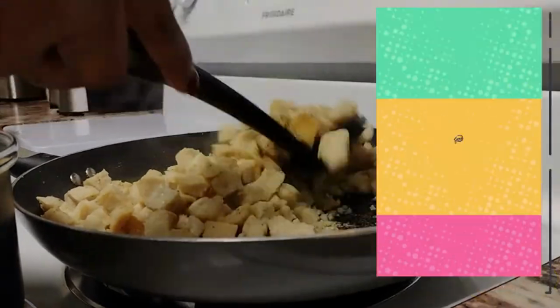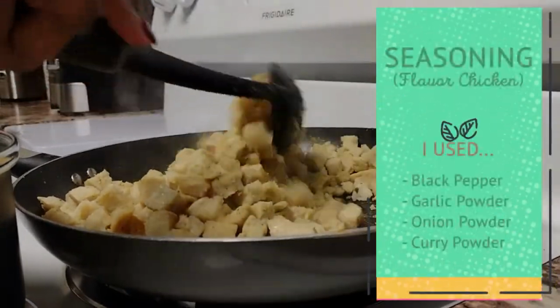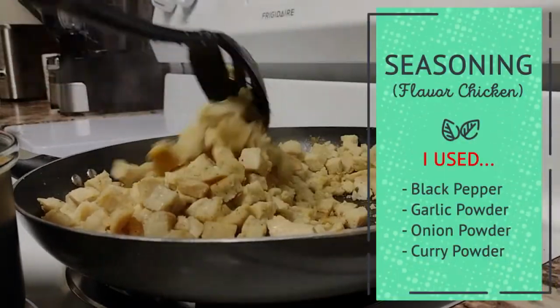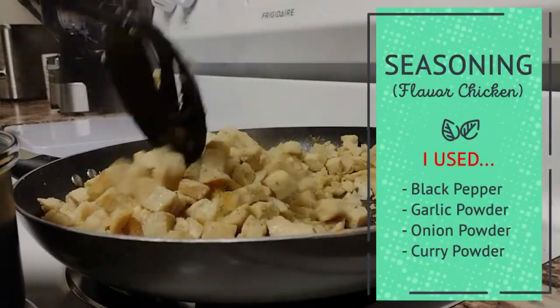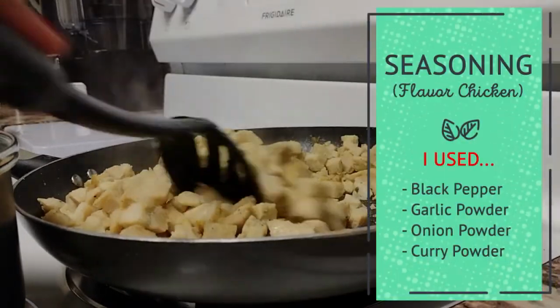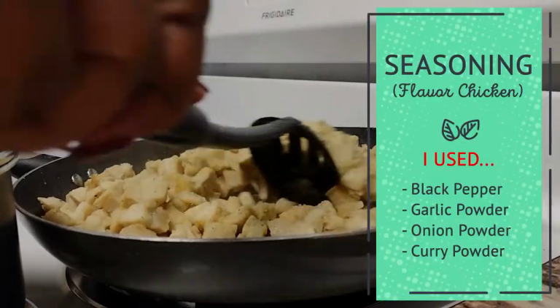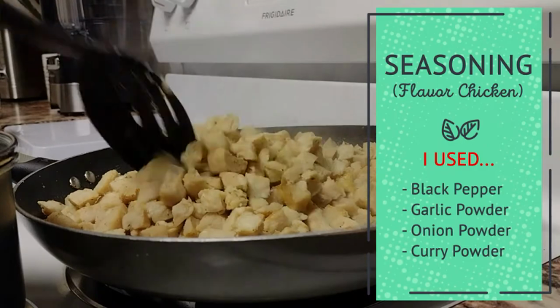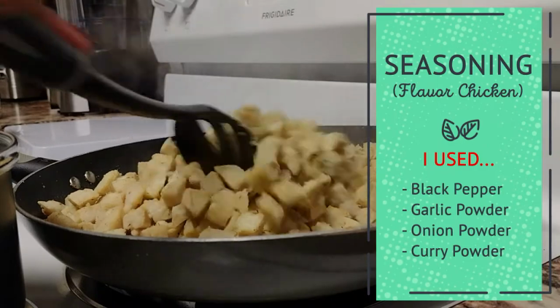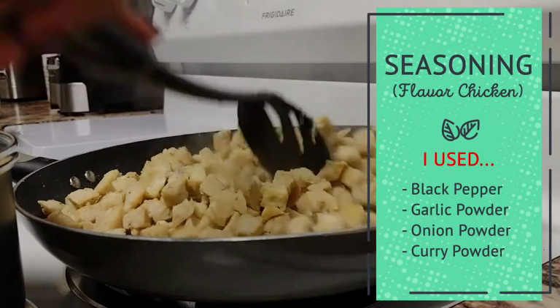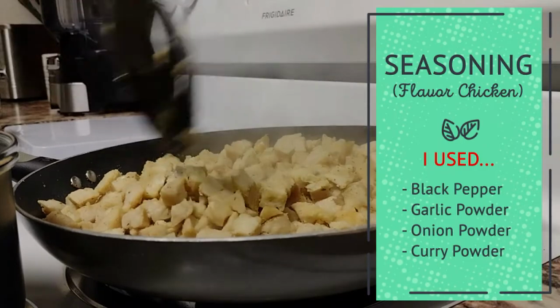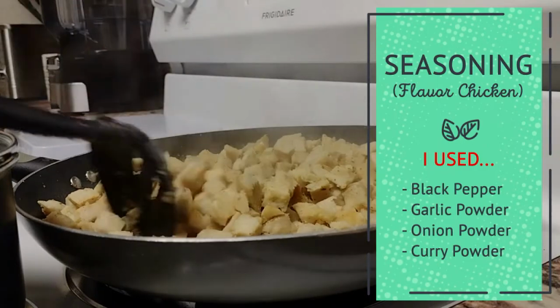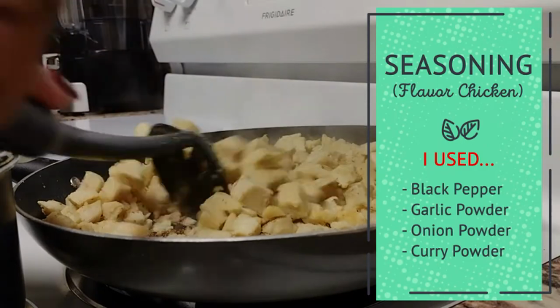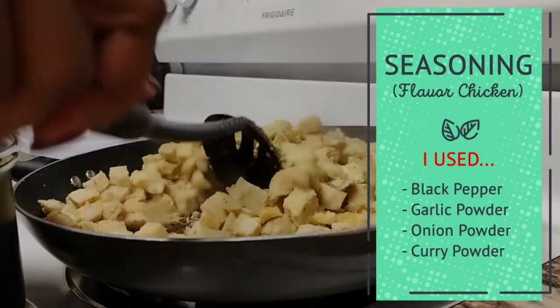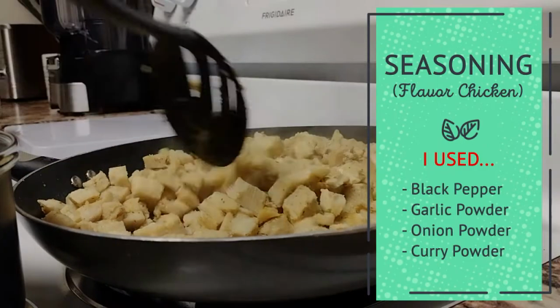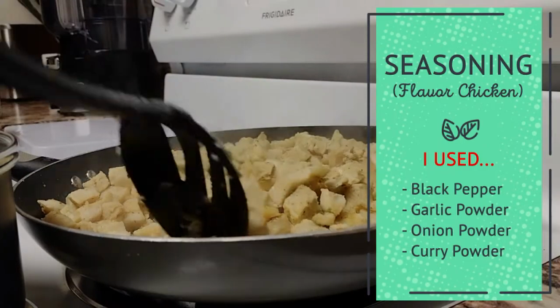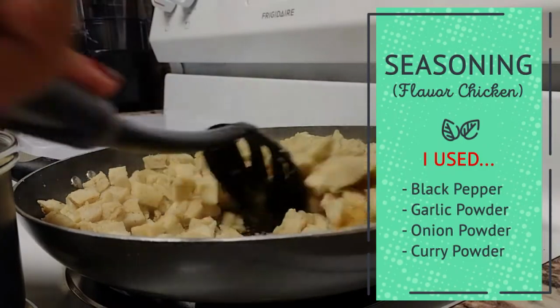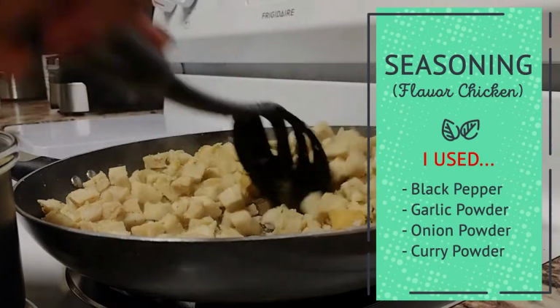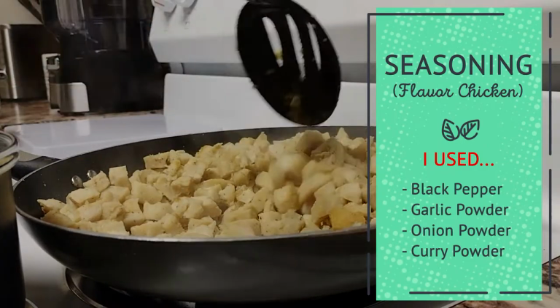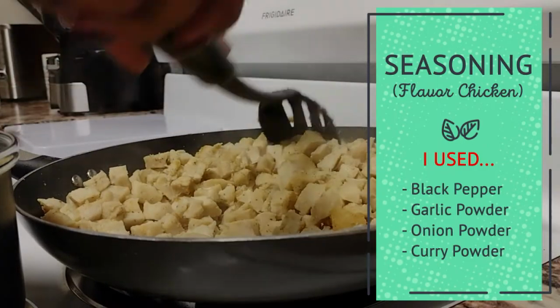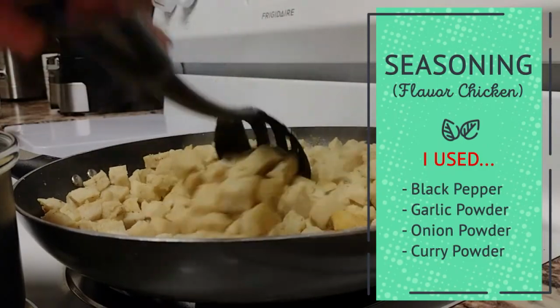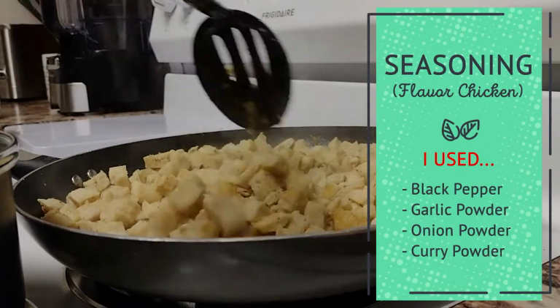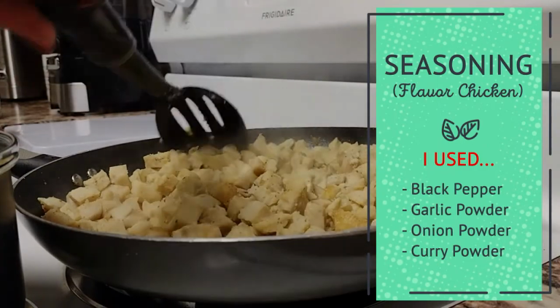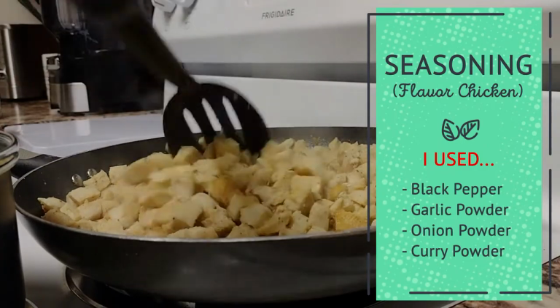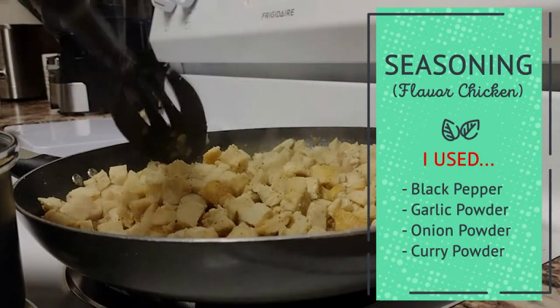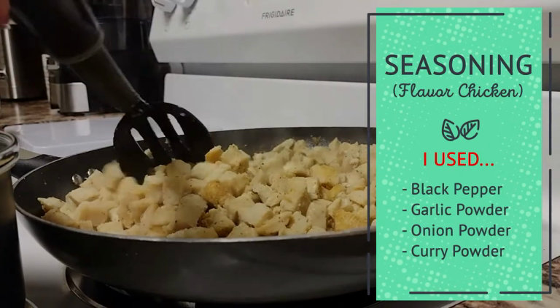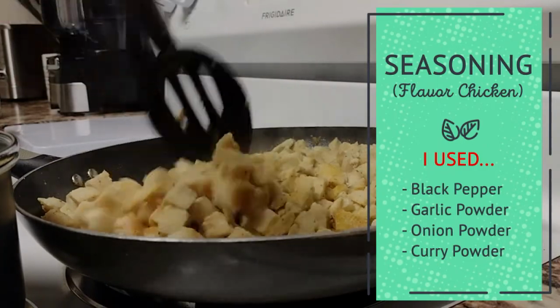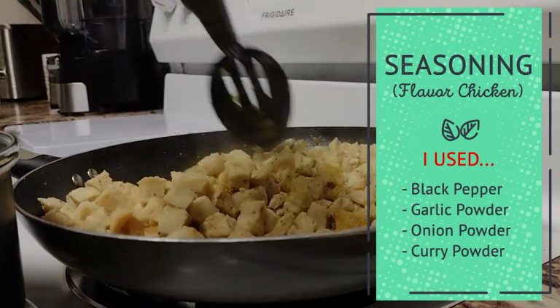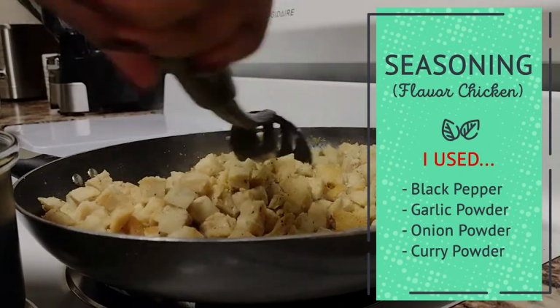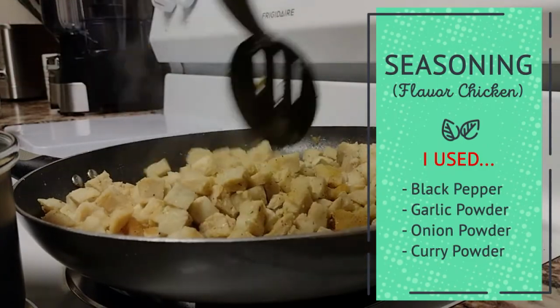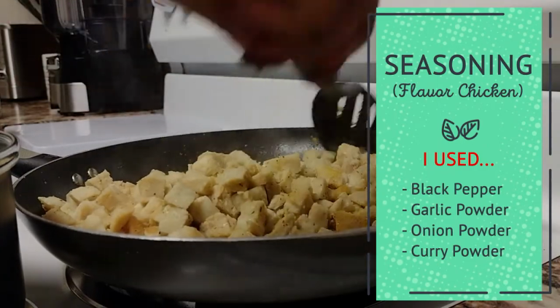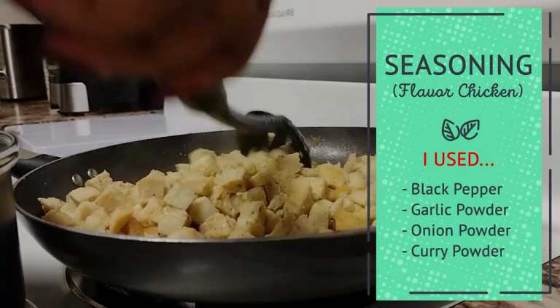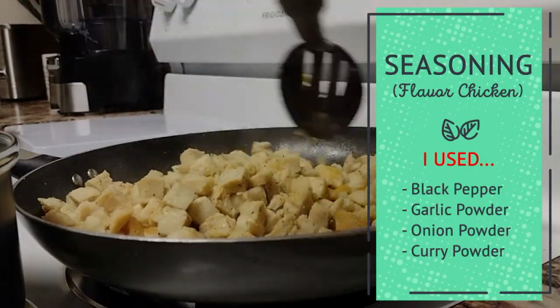I use black pepper, a pinch of garlic powder, onion powder, and a dash of curry powder.